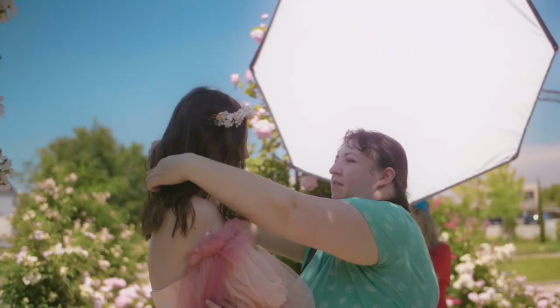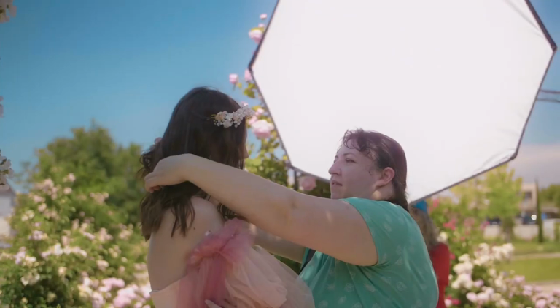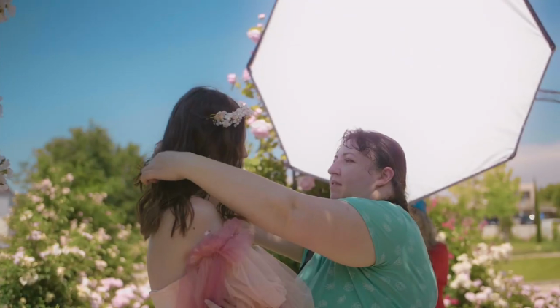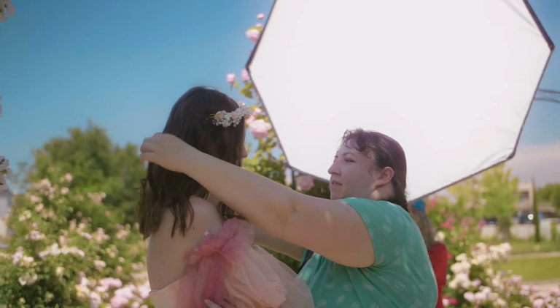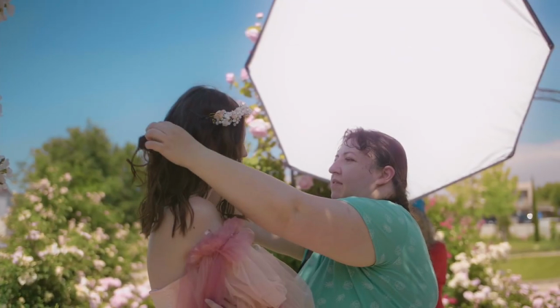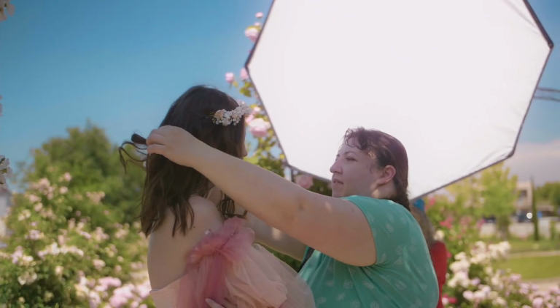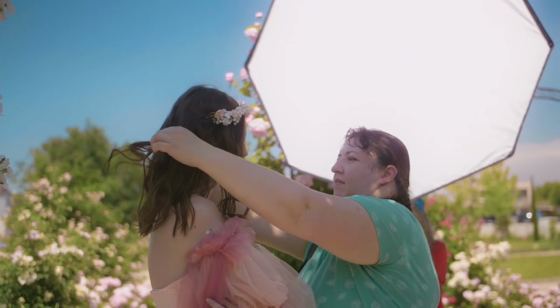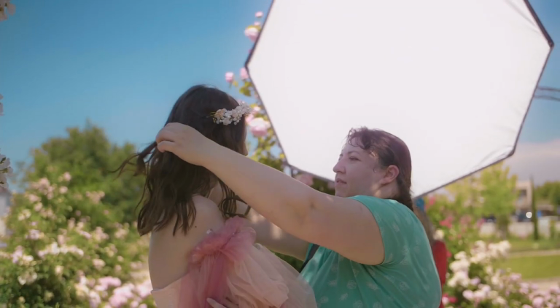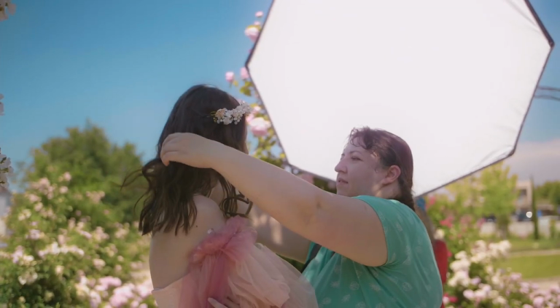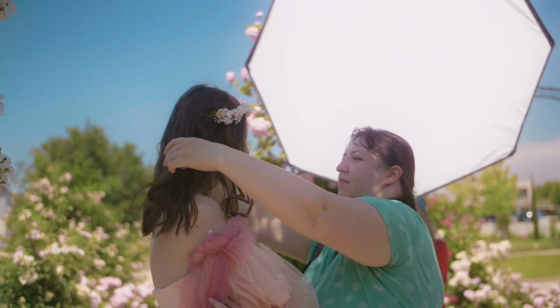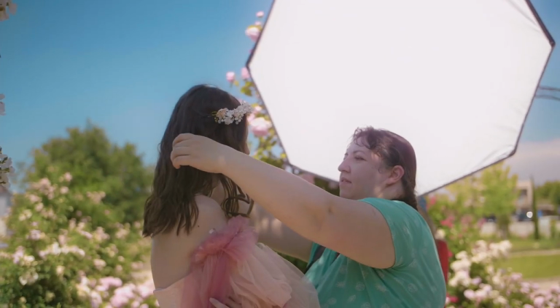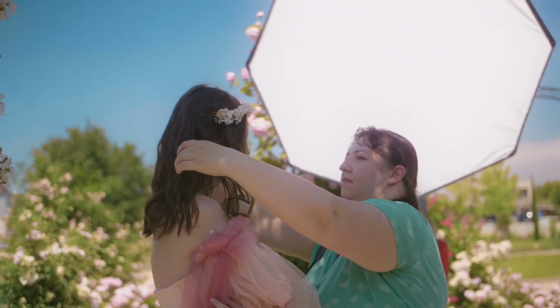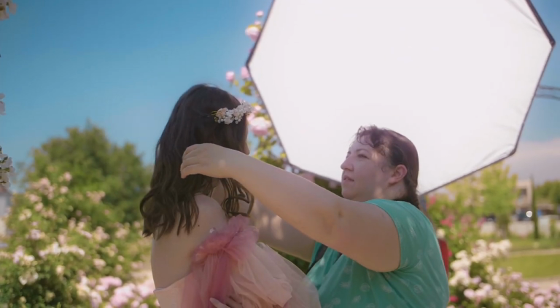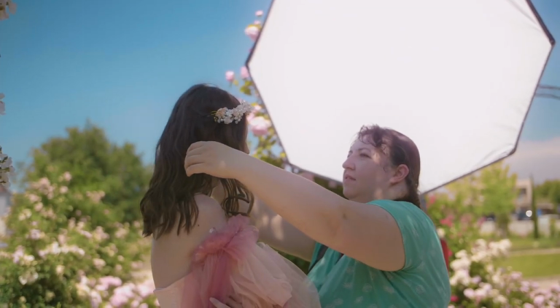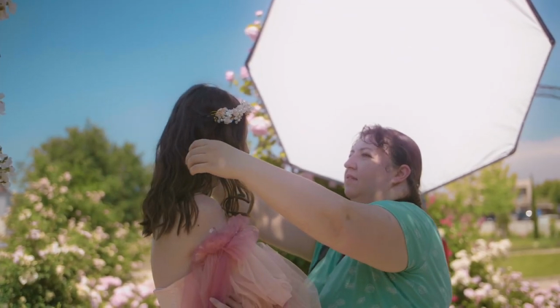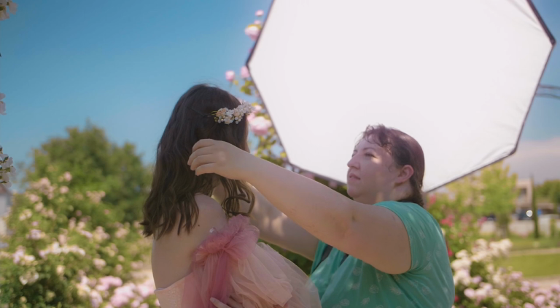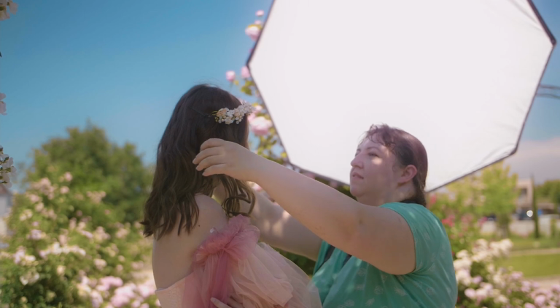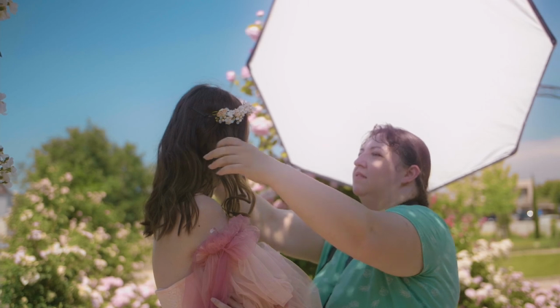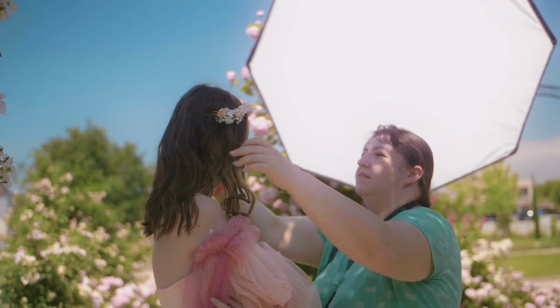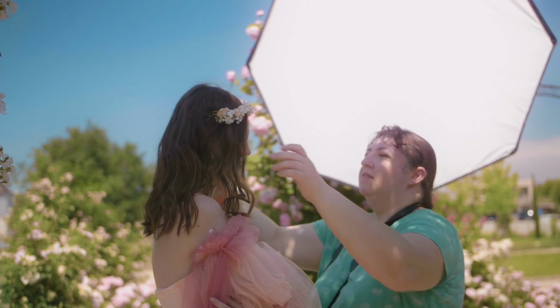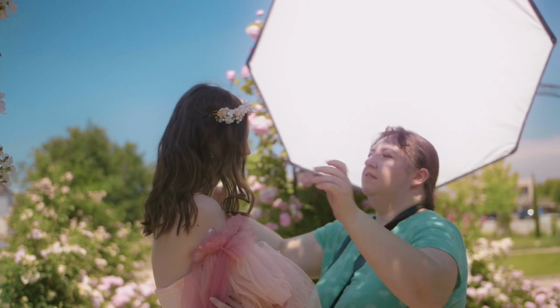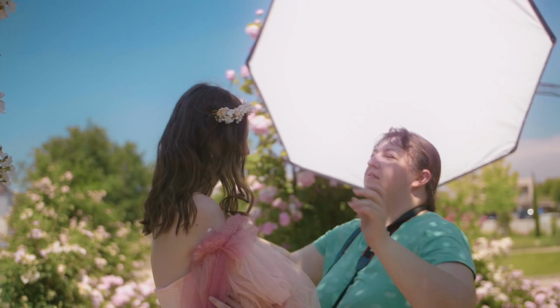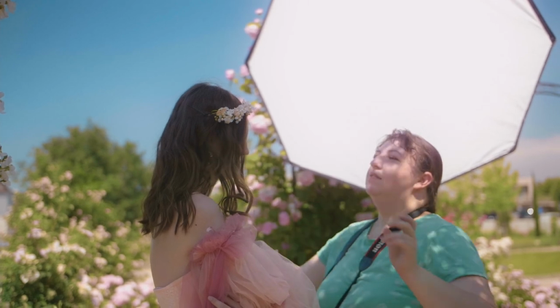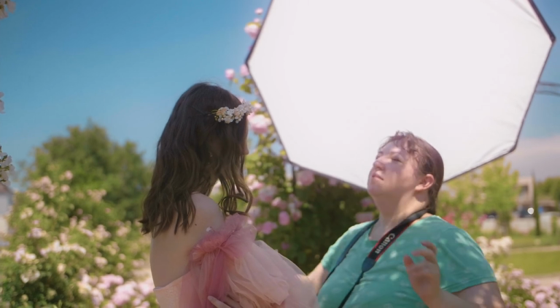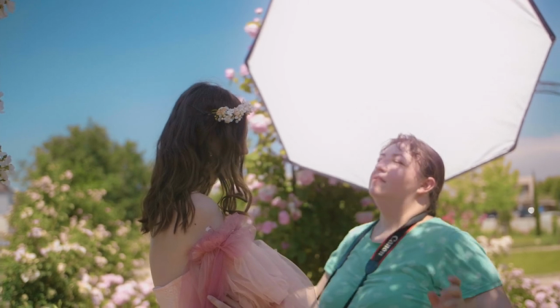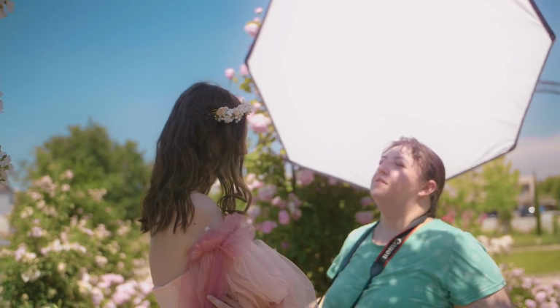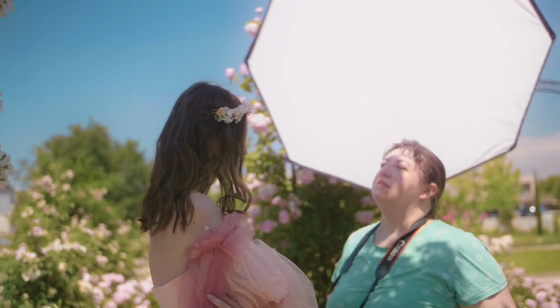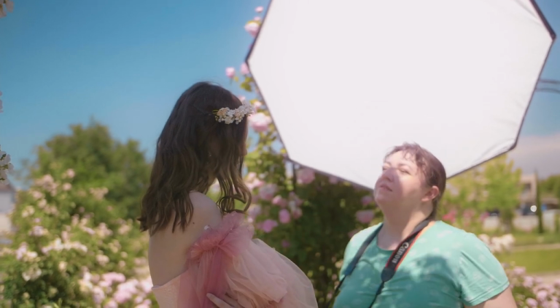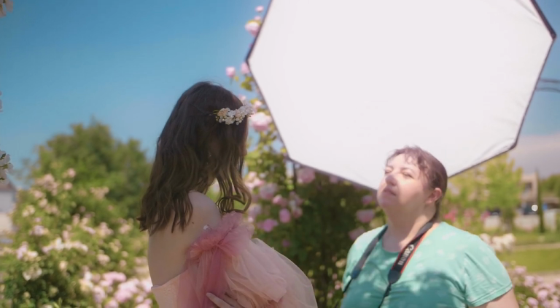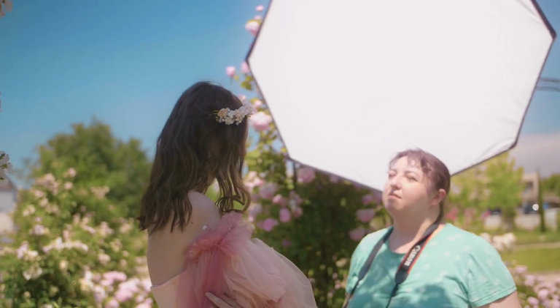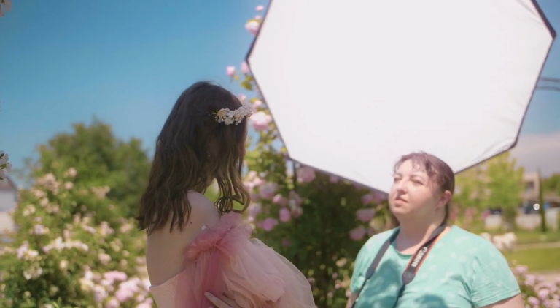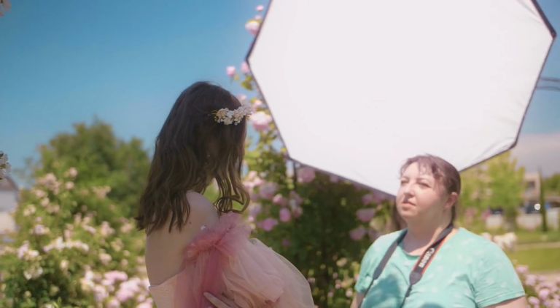I love this rose garden, guys. I am trying to convince the model not to just pose, but to play — to pretend that she is a princess, to feel that spirit and those emotions.